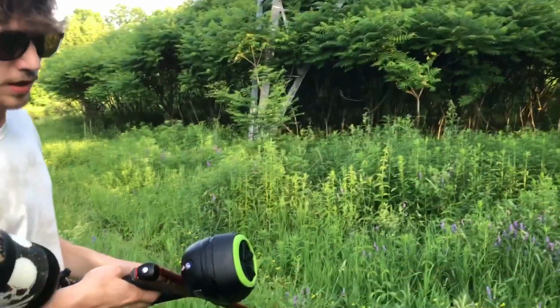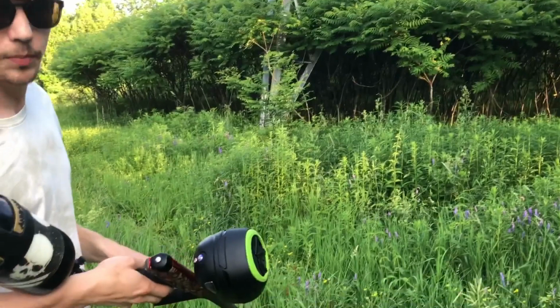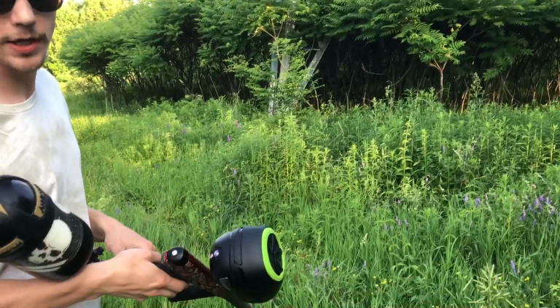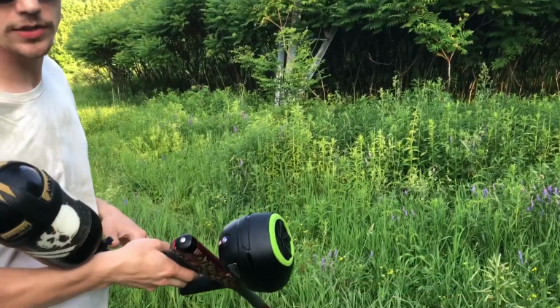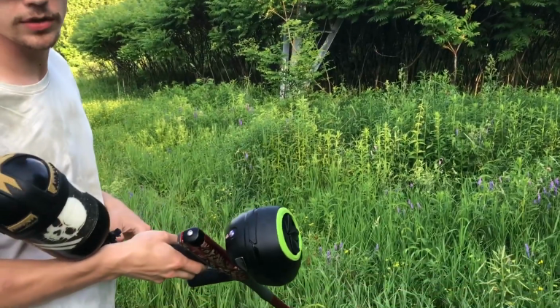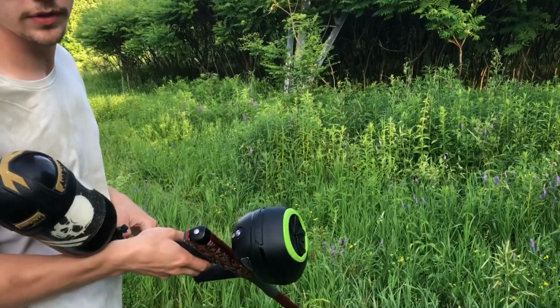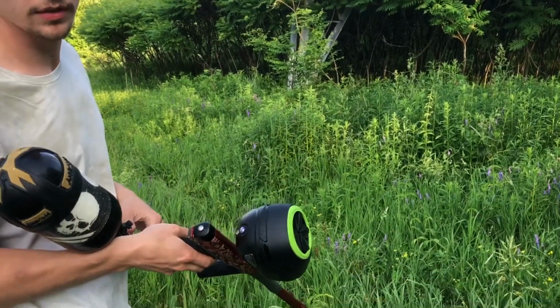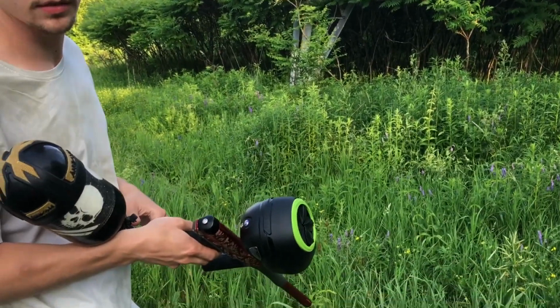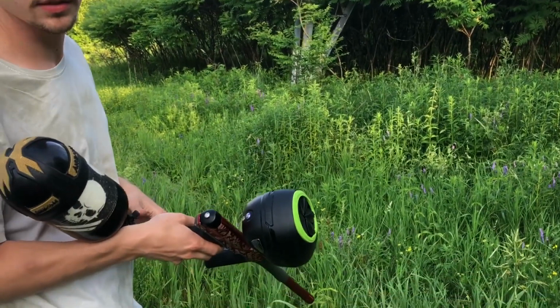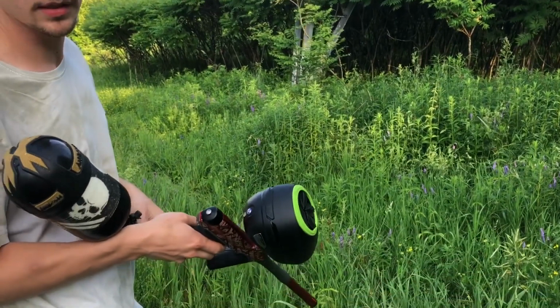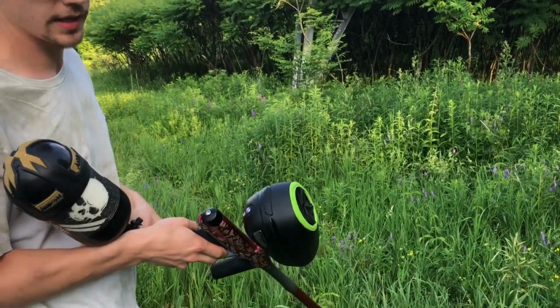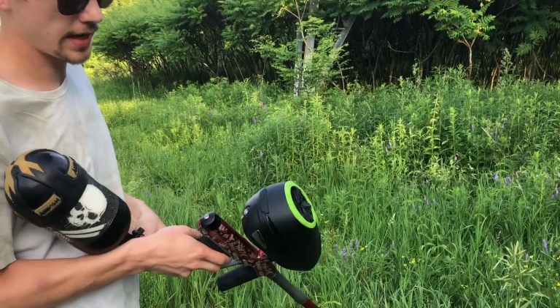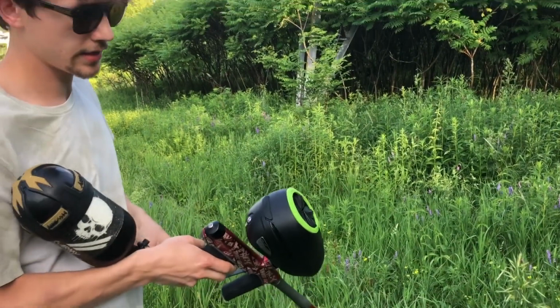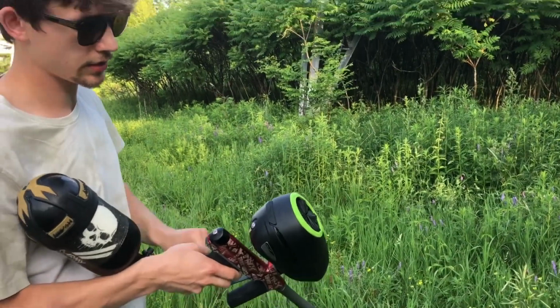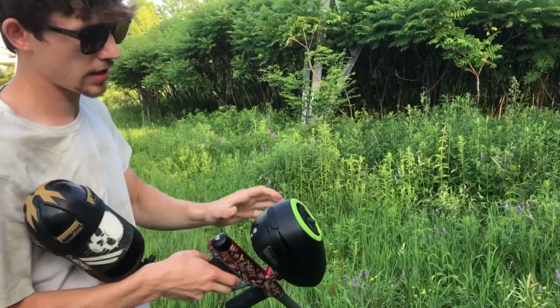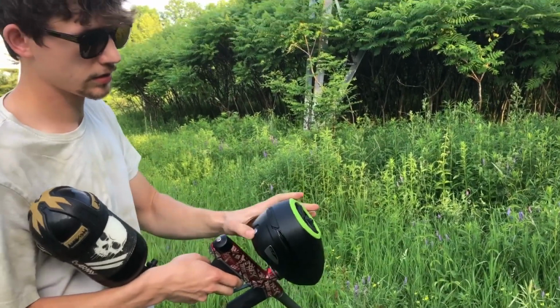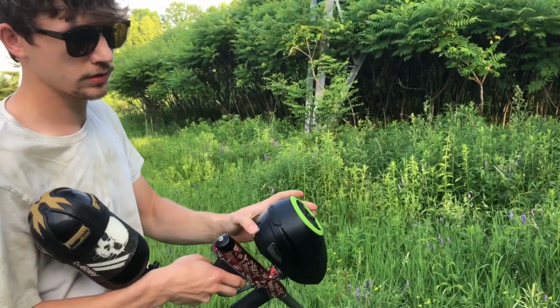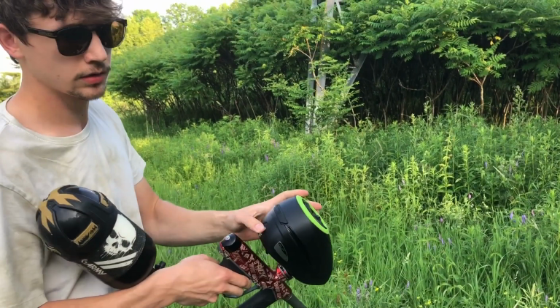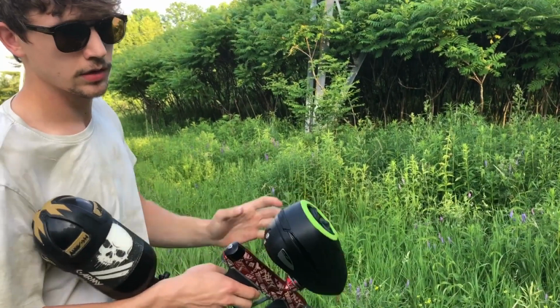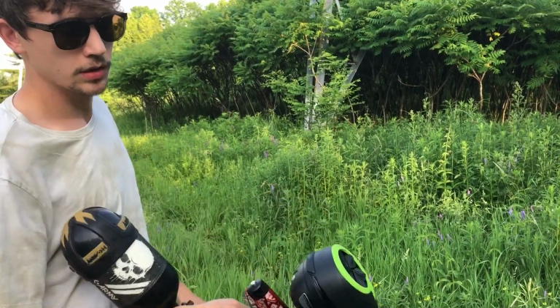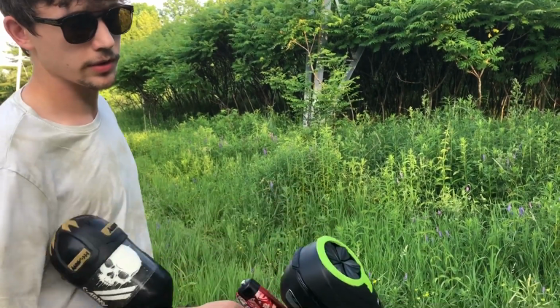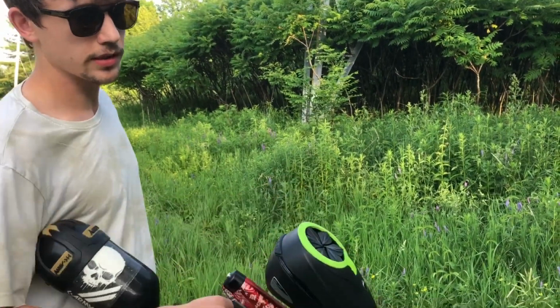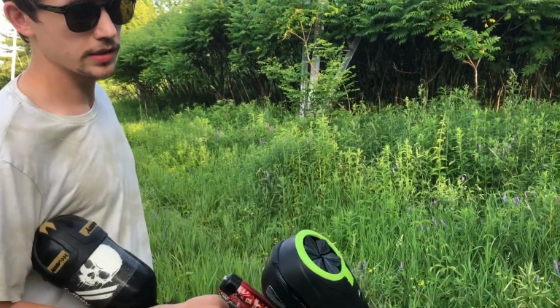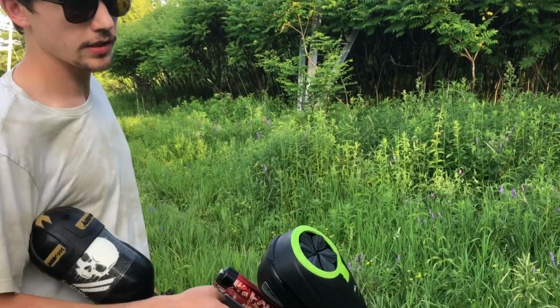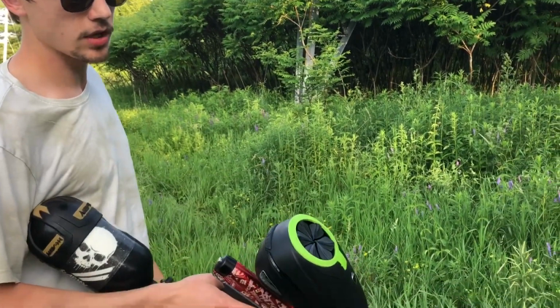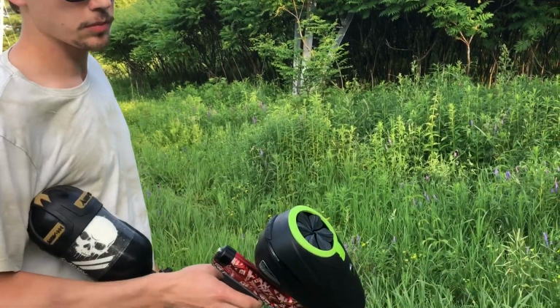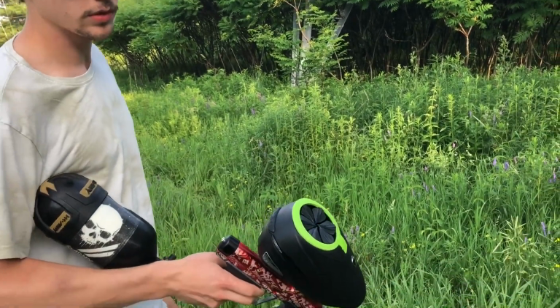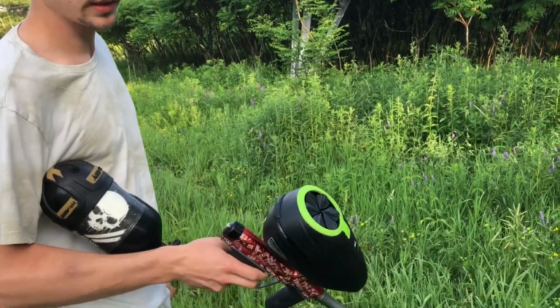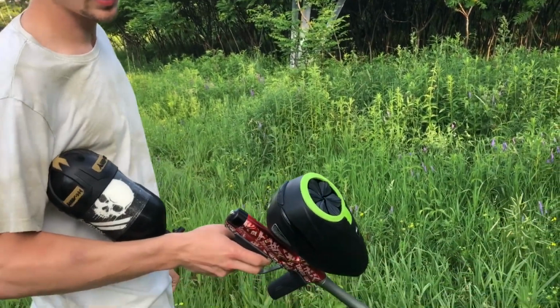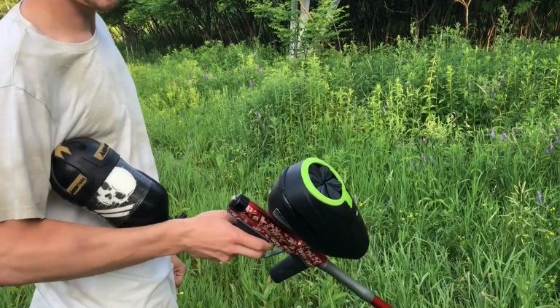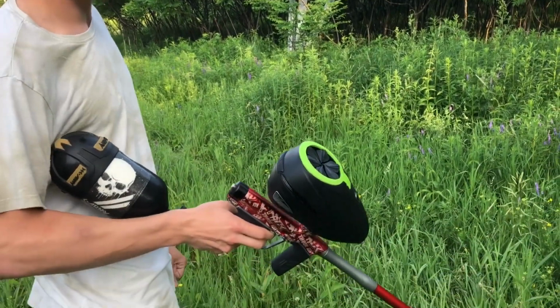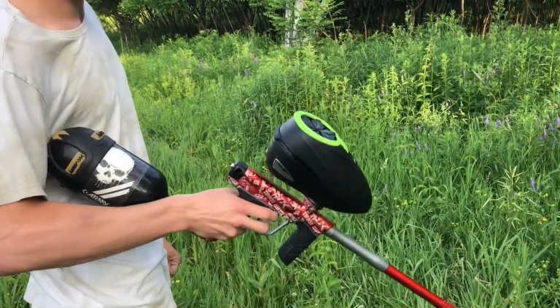Hope you guys enjoyed the video. That's the Die DSR with the stock bolt and the upgraded bolt.